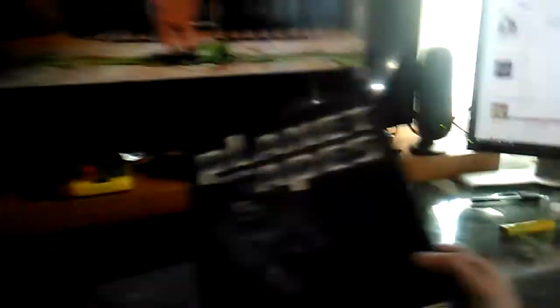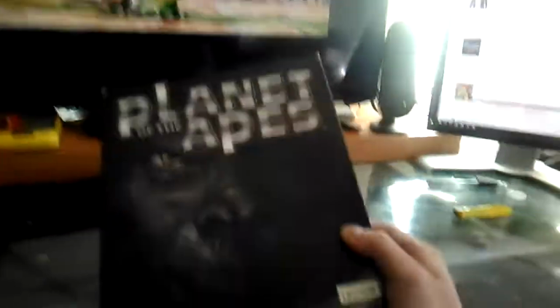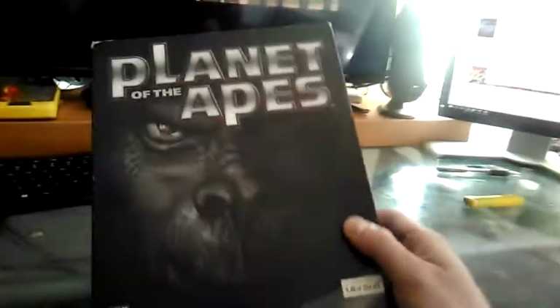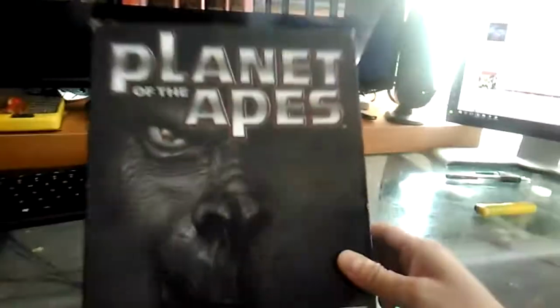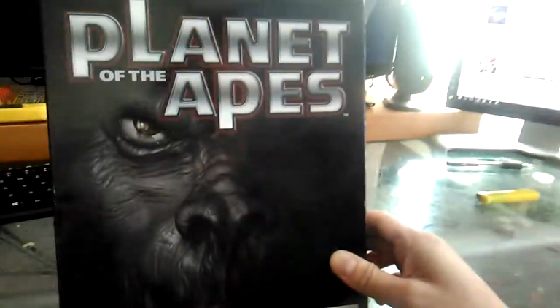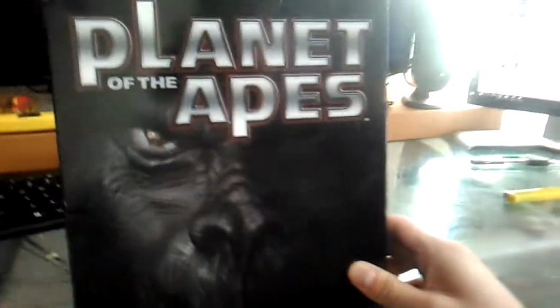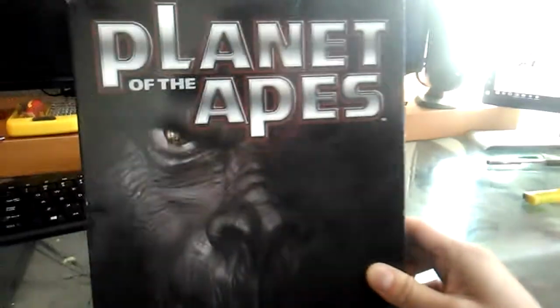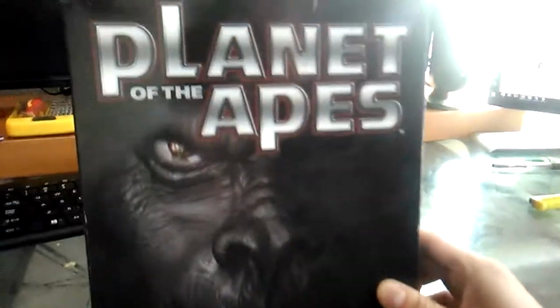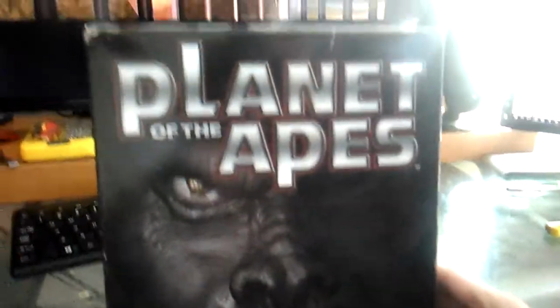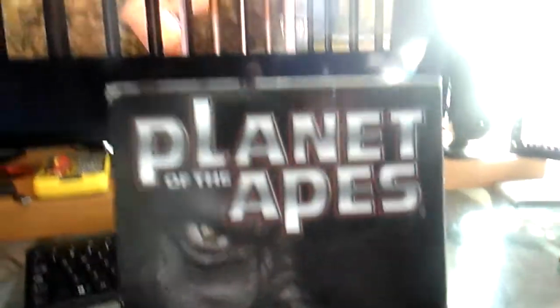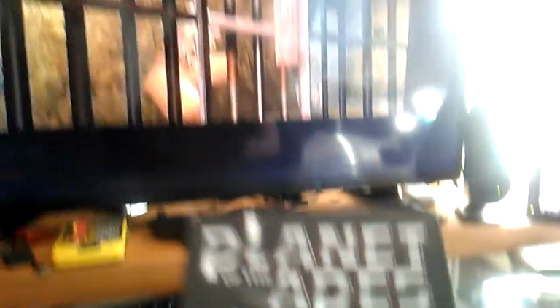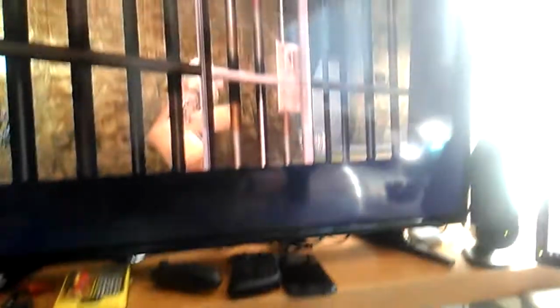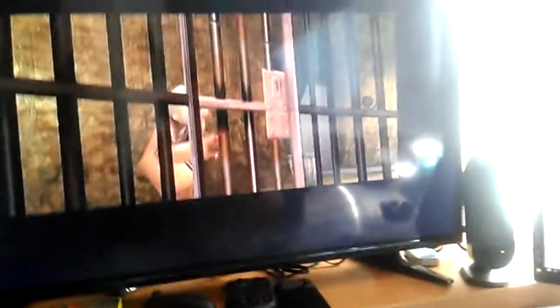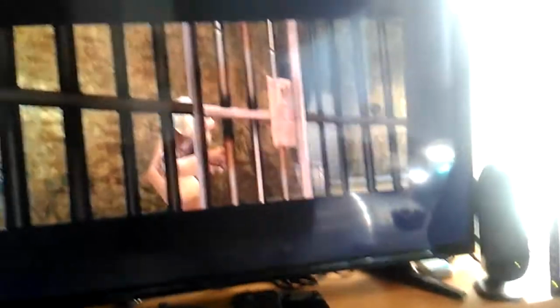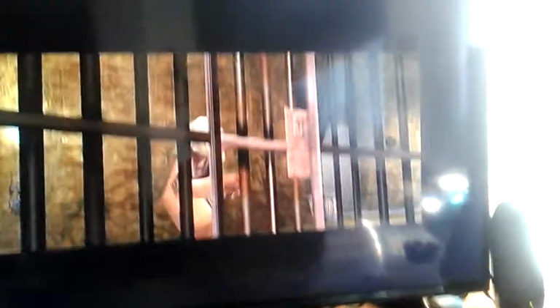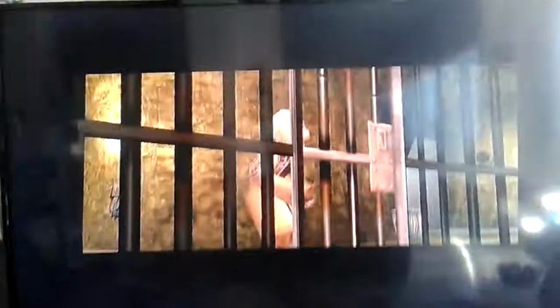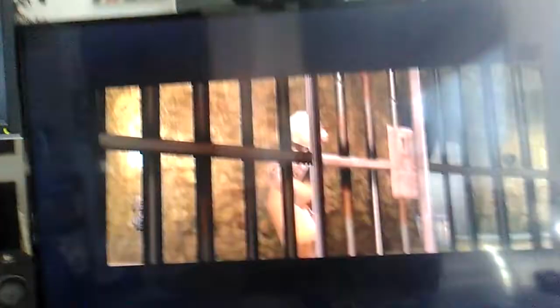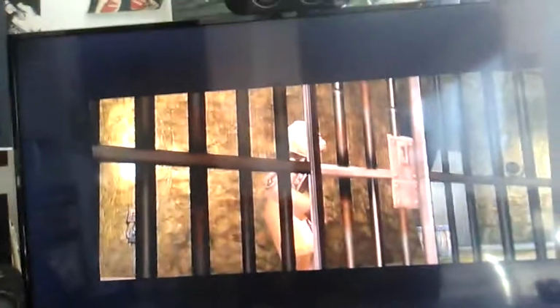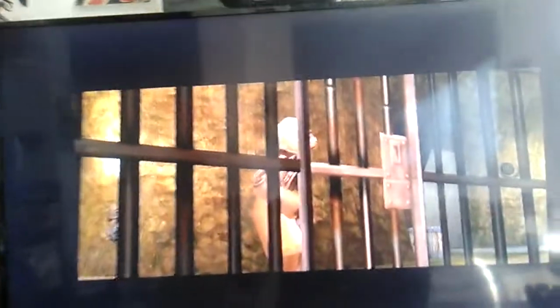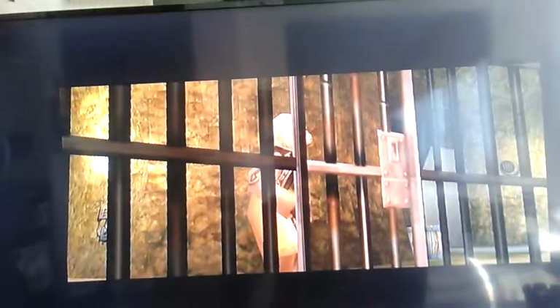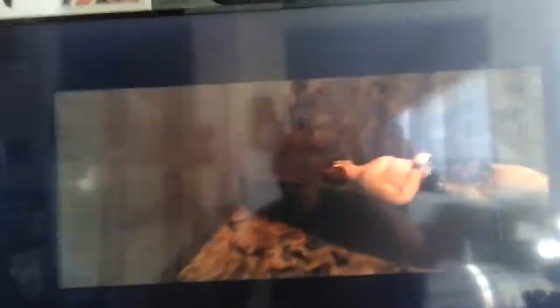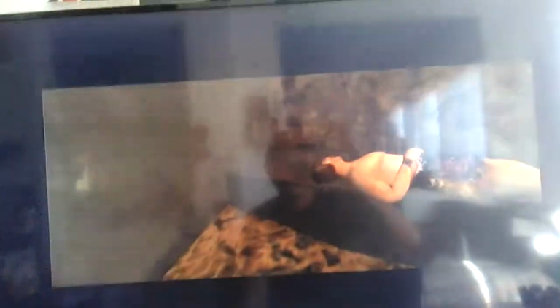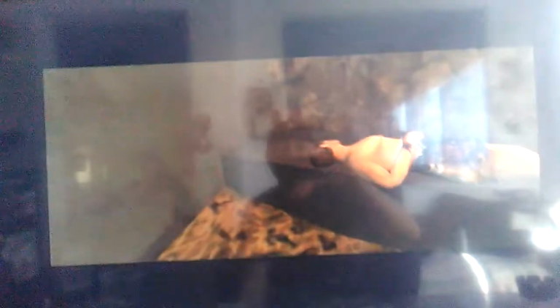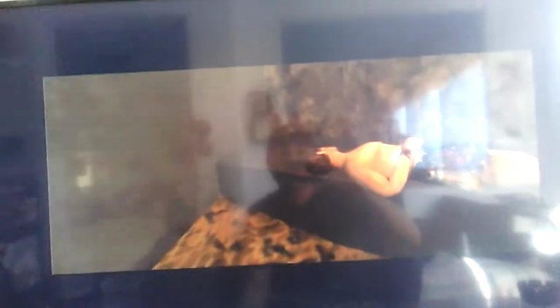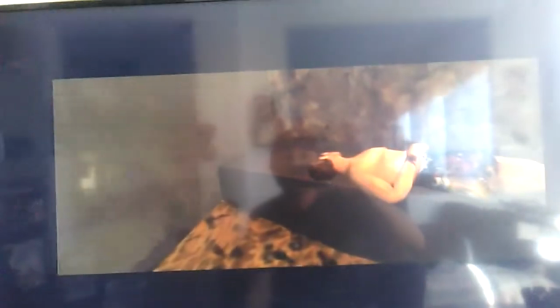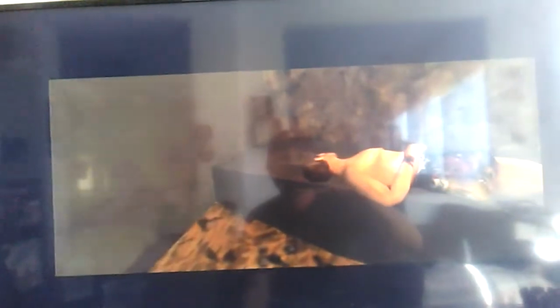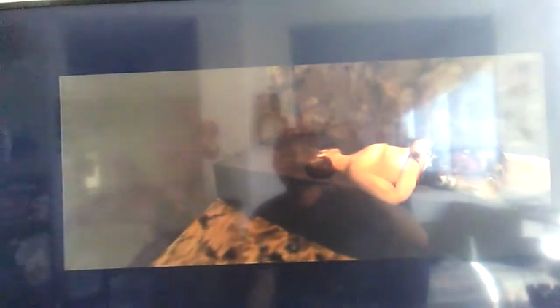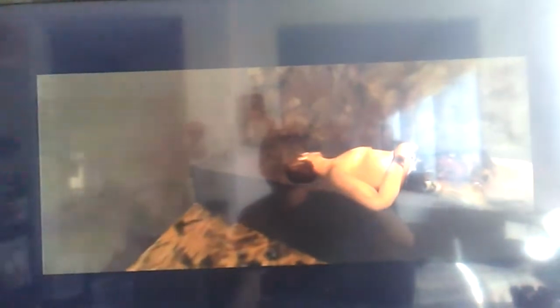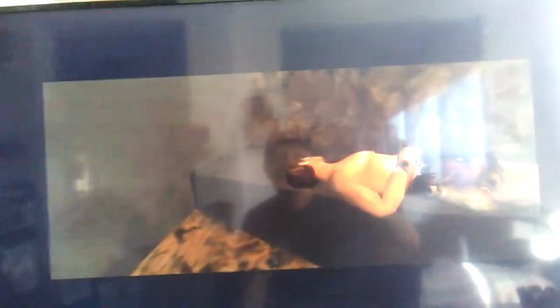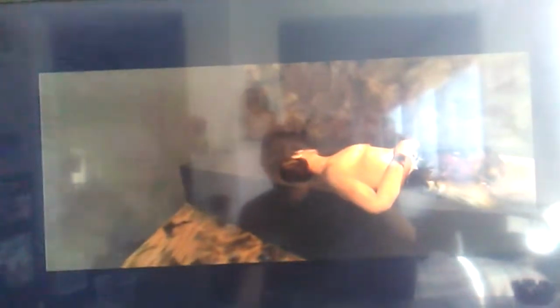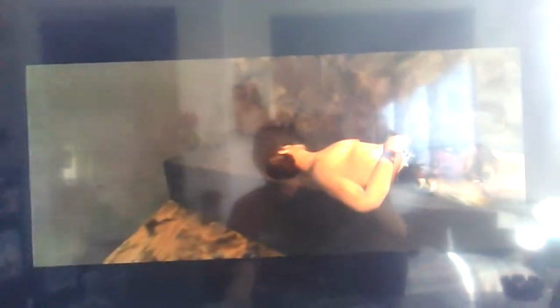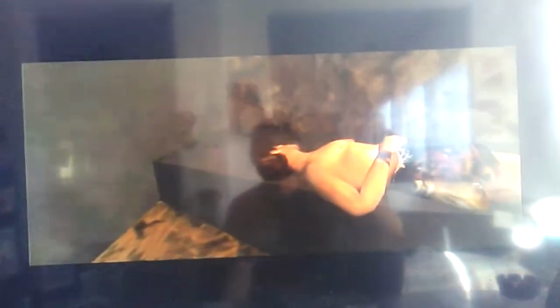I gotta say the controls really suck. Looking at the gameplay, when the game was released it was so outdated.